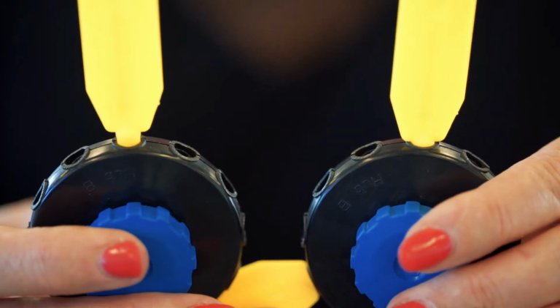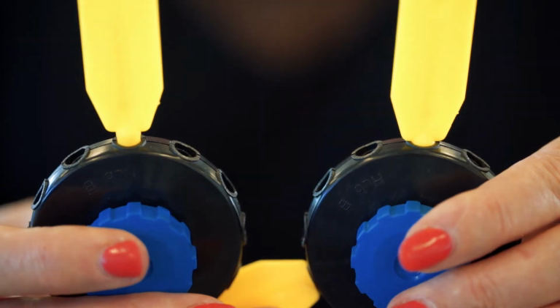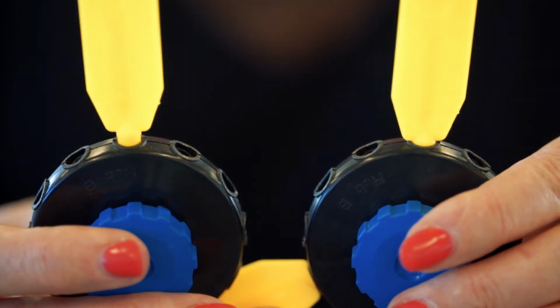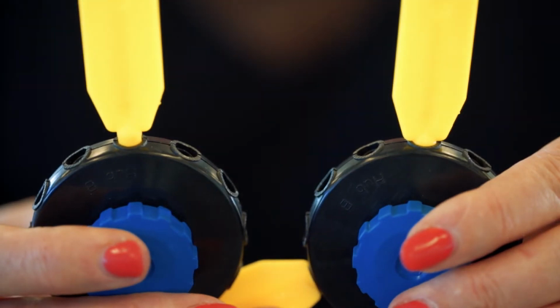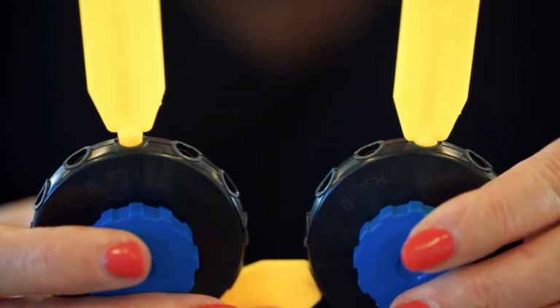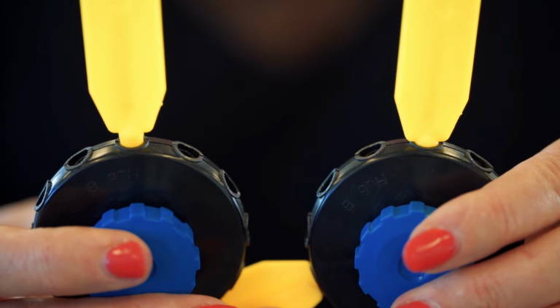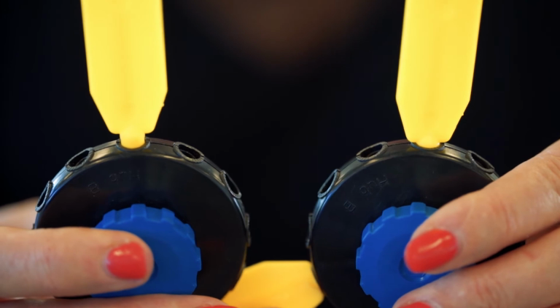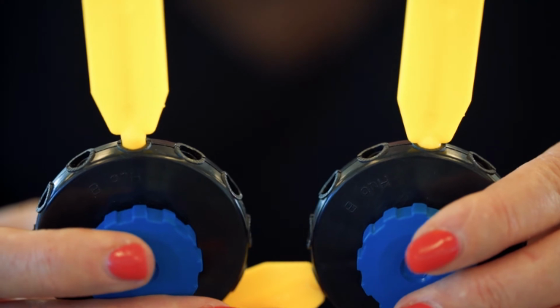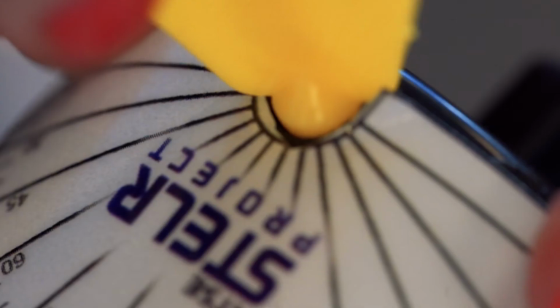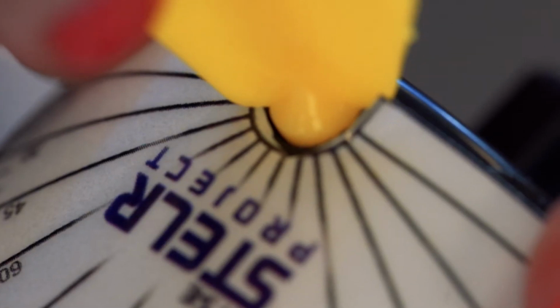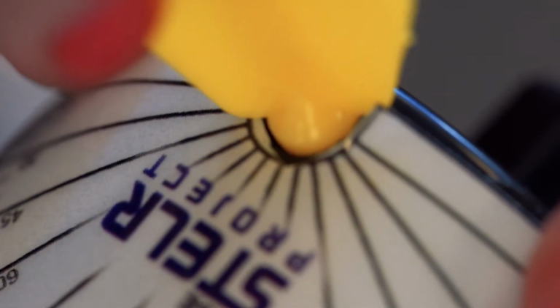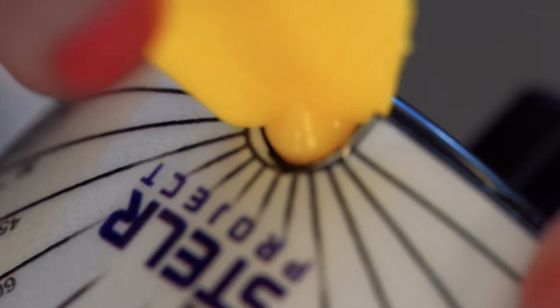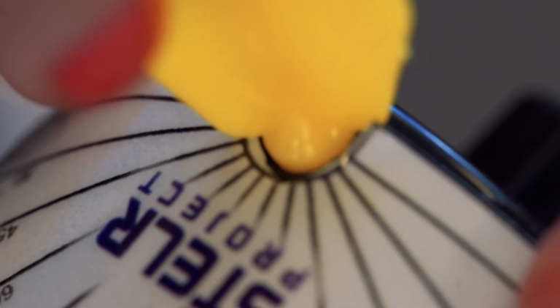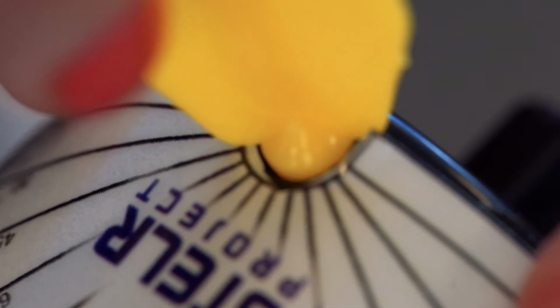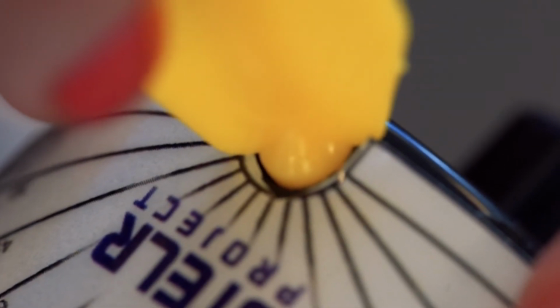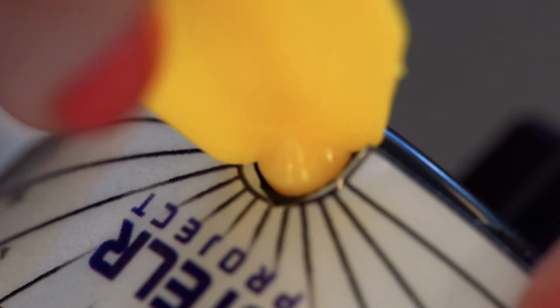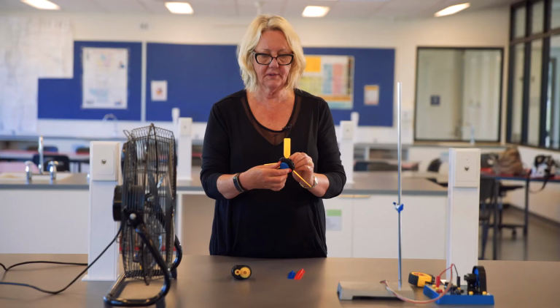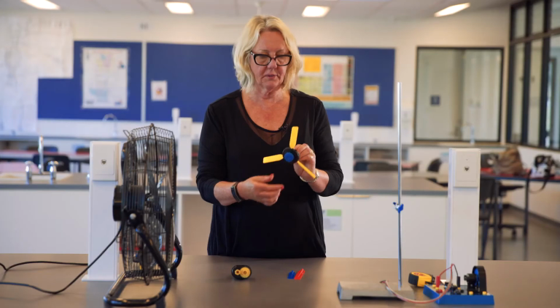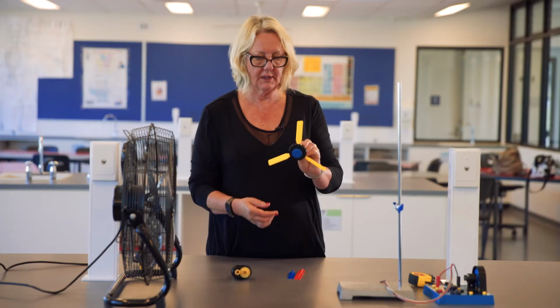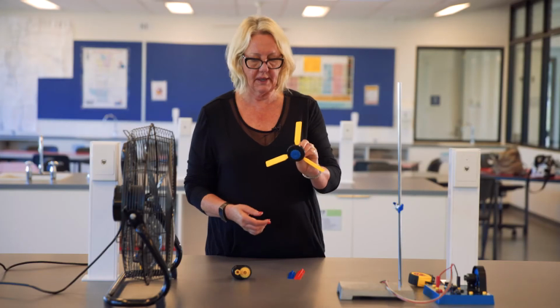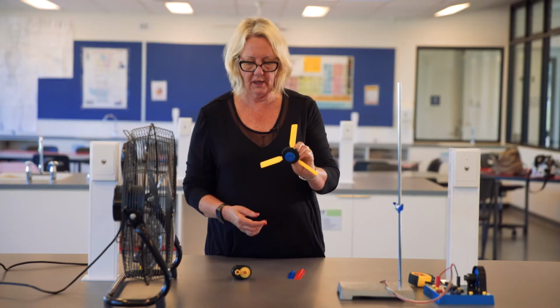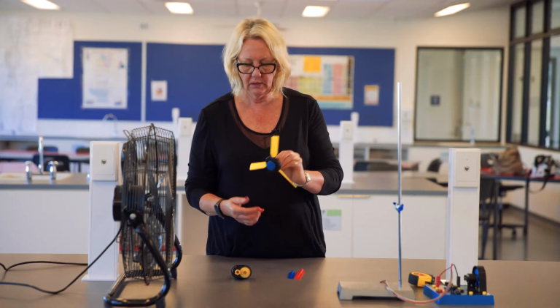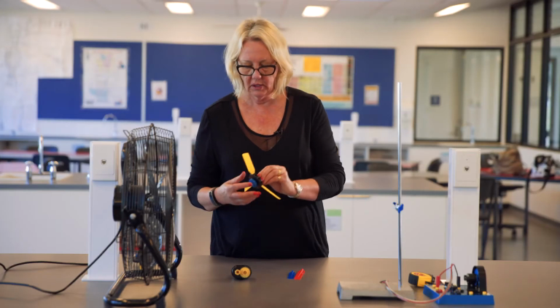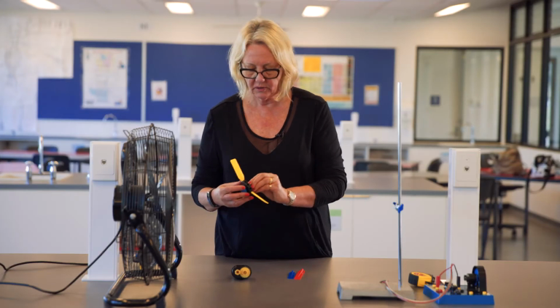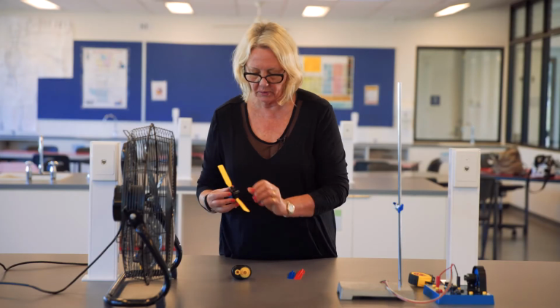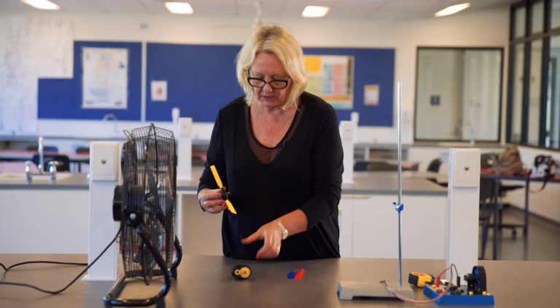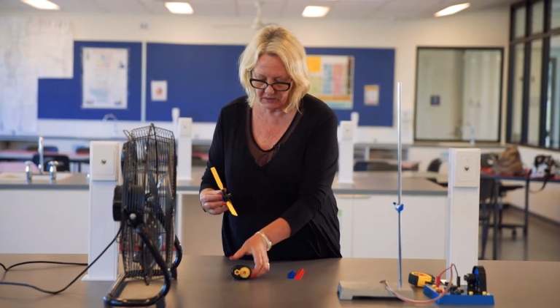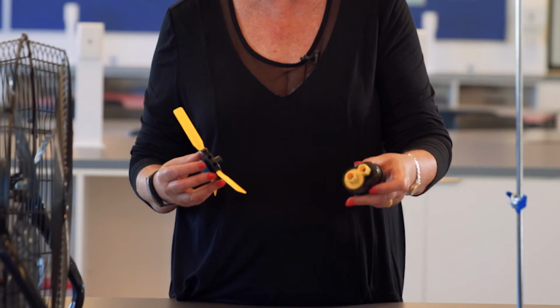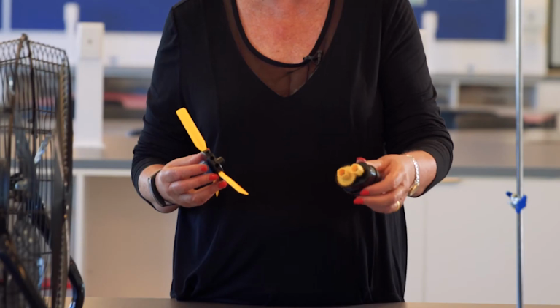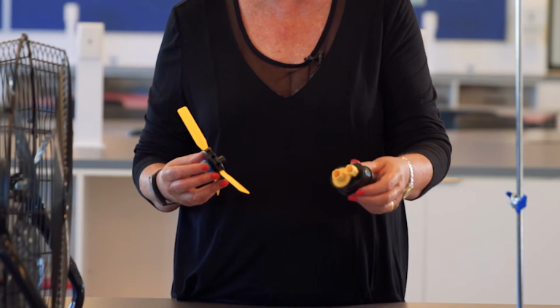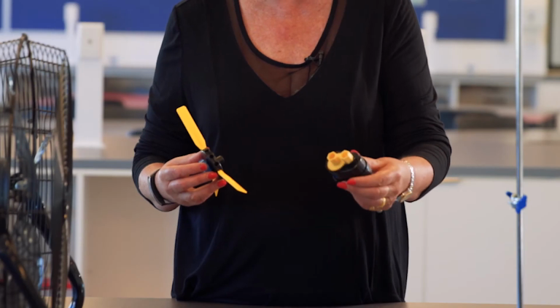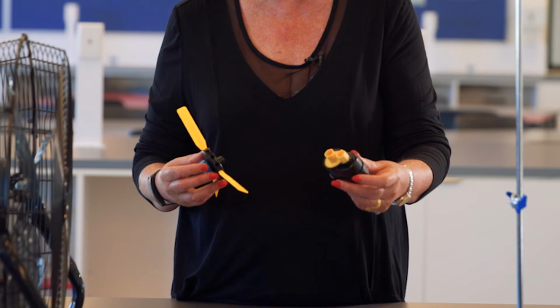I'll put these all on about 30 degrees. So this is ready now to put into the wind generator.